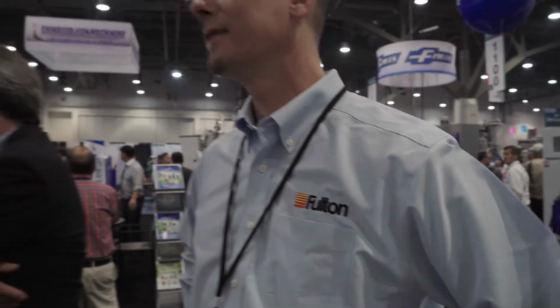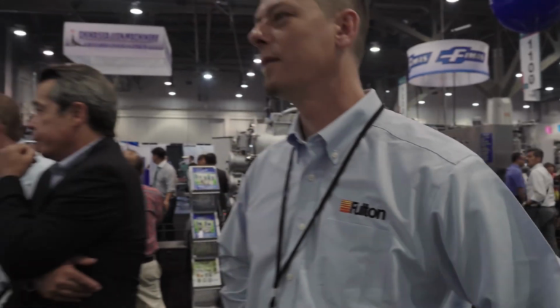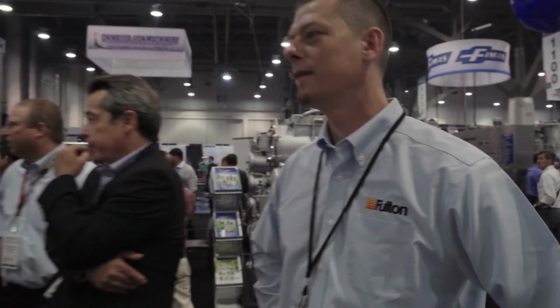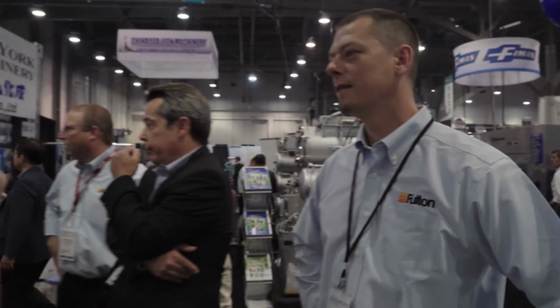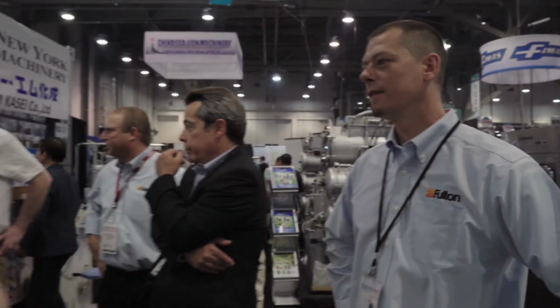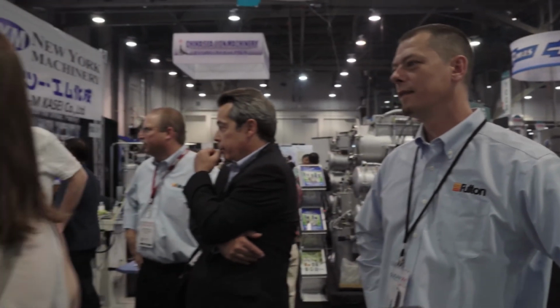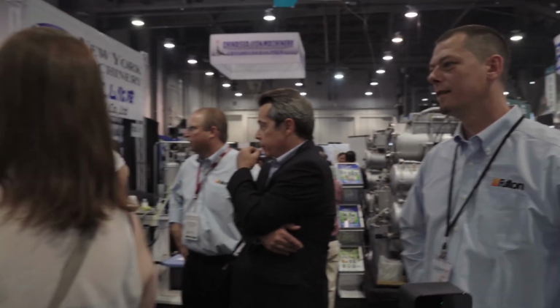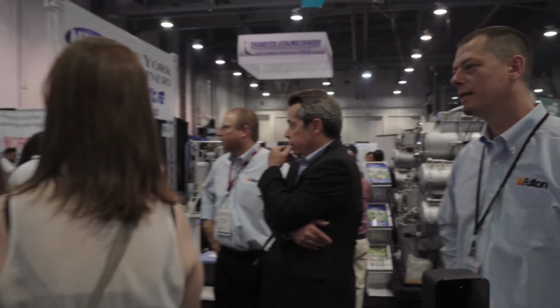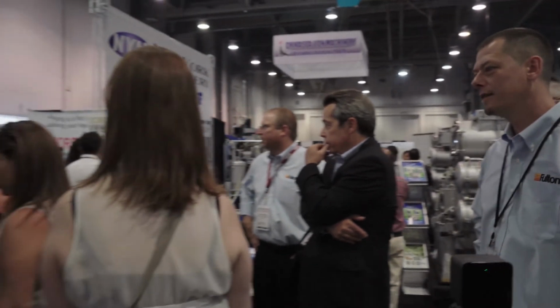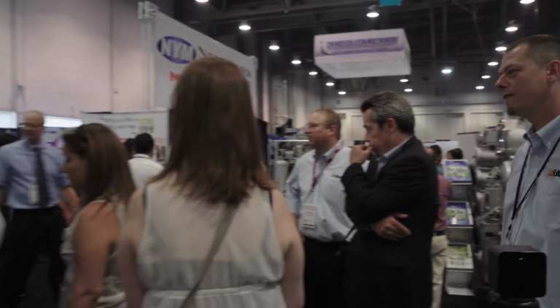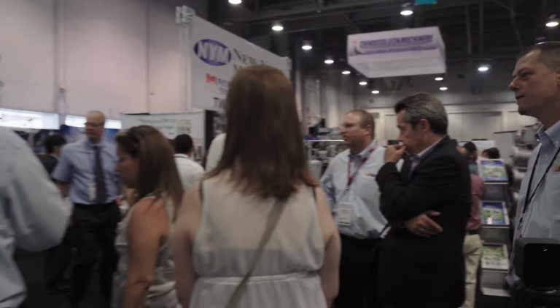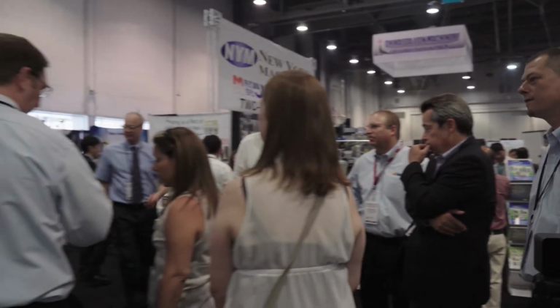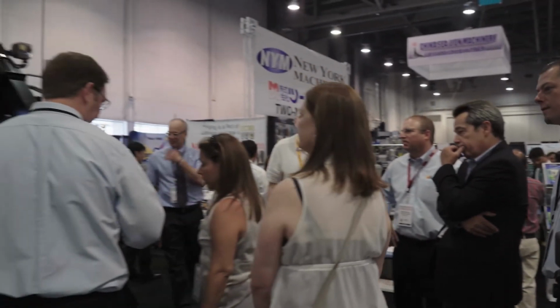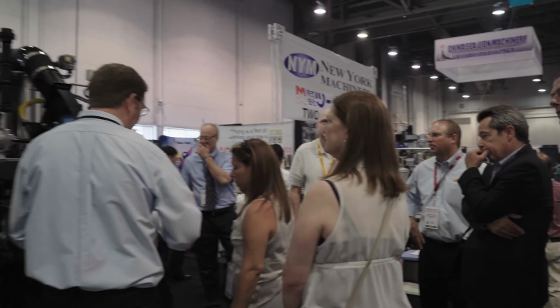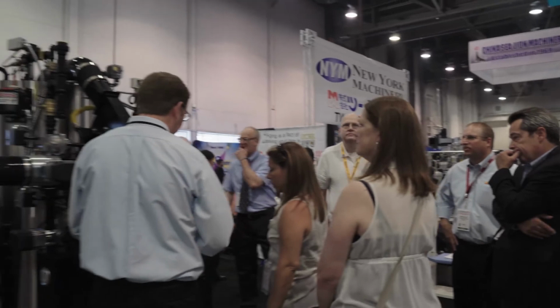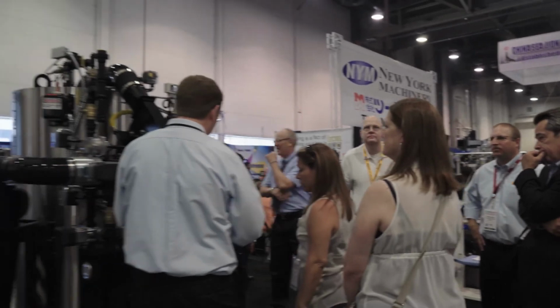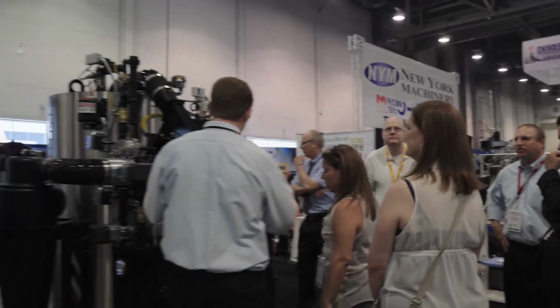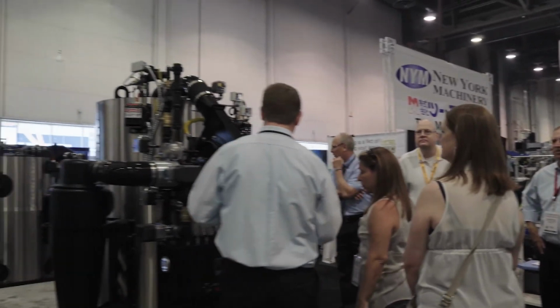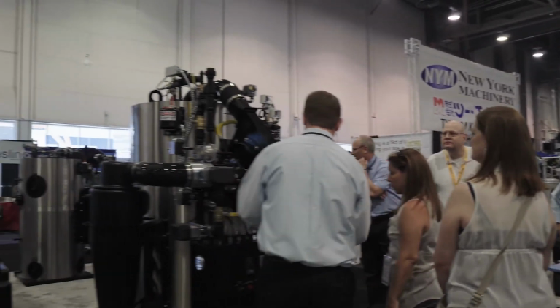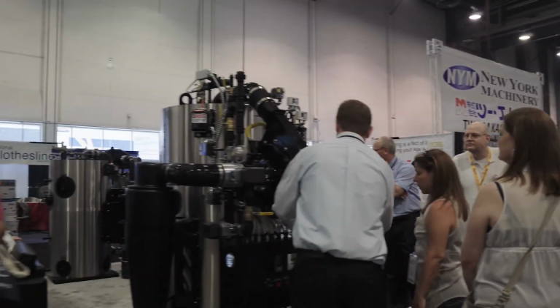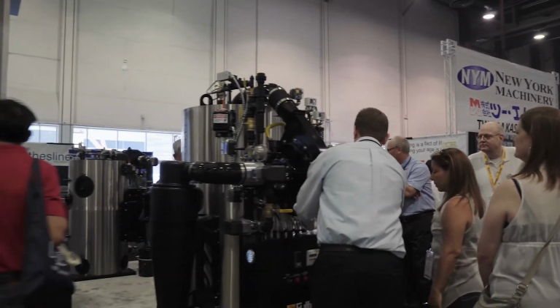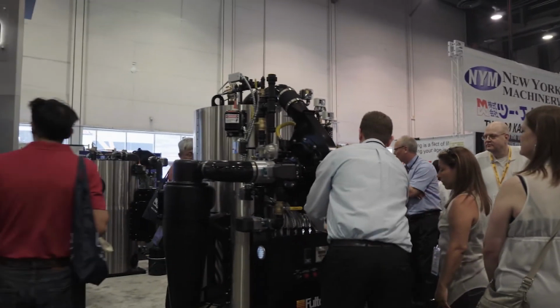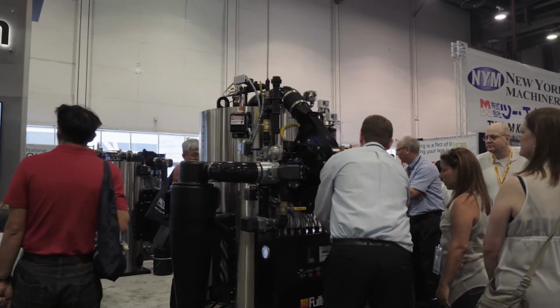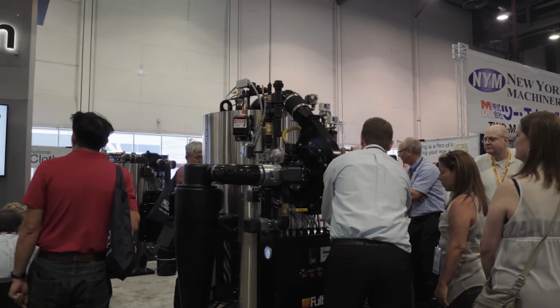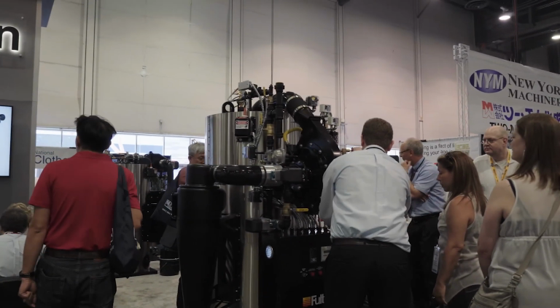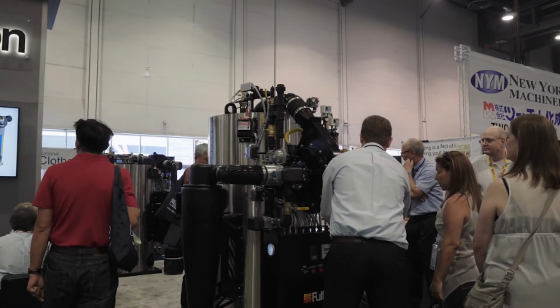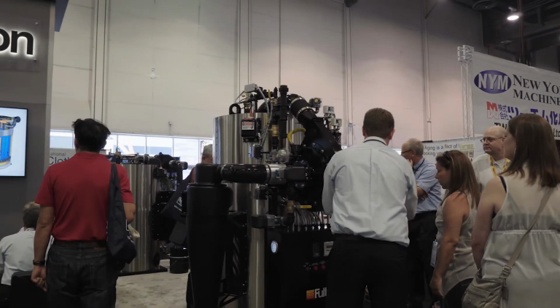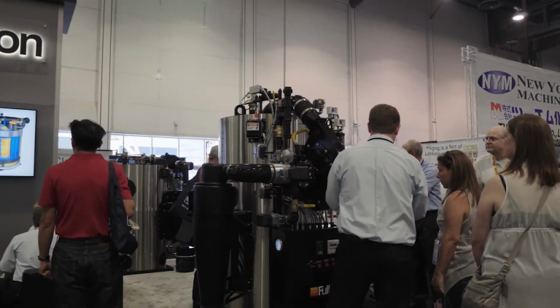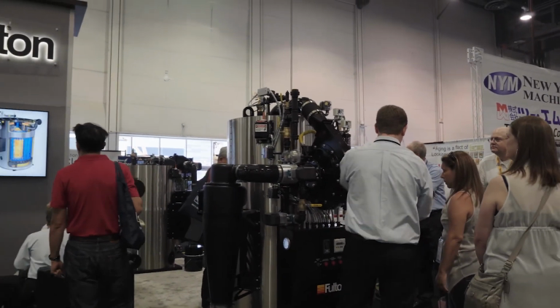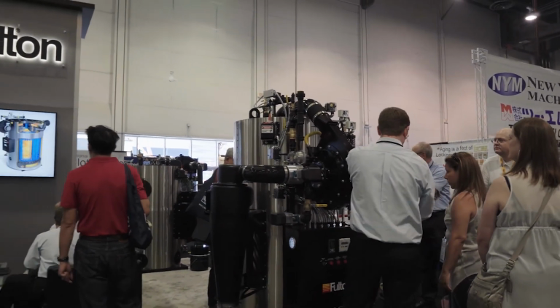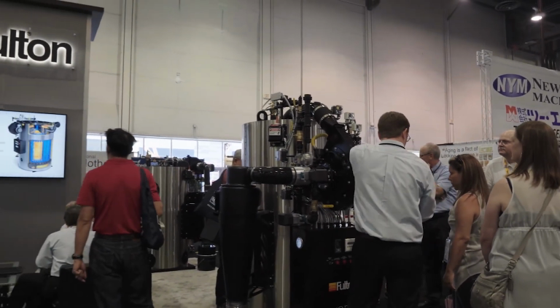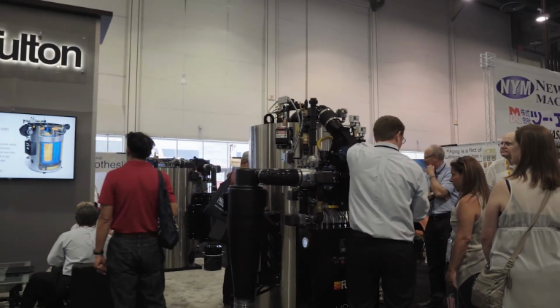At Fulton, there's an unwavering commitment to R&D and new product development, and it'll exist forever.